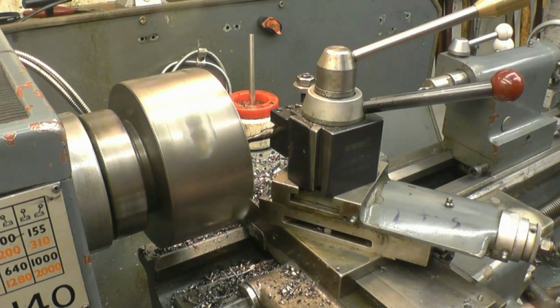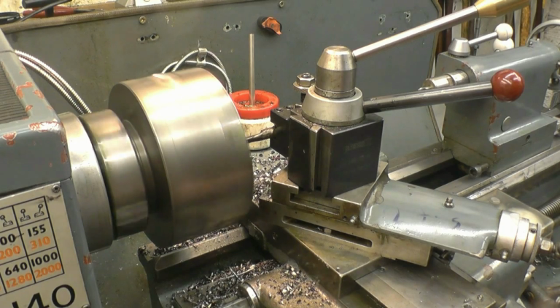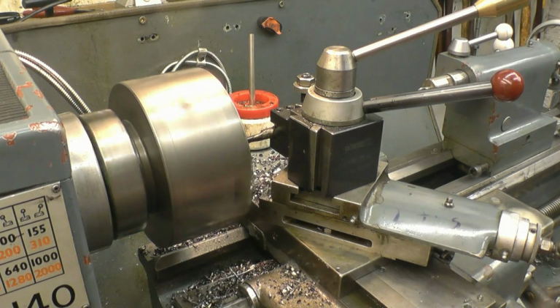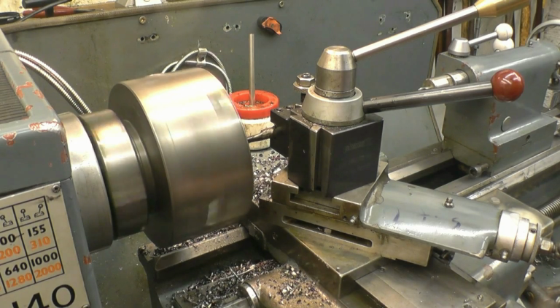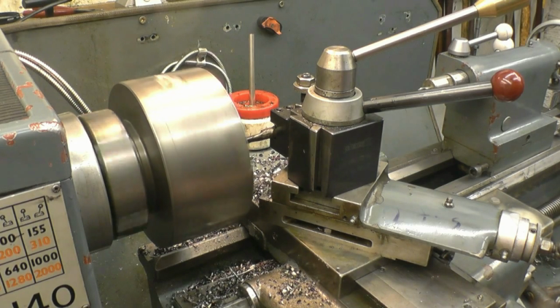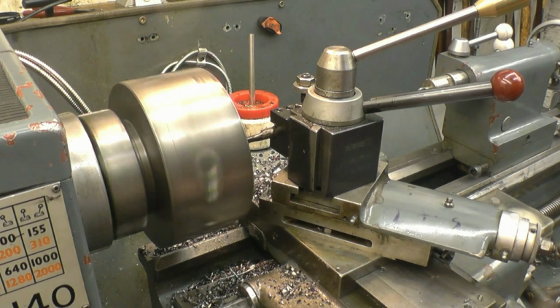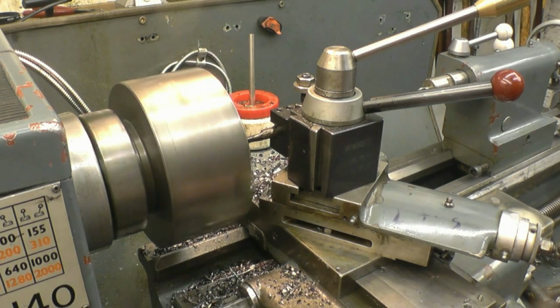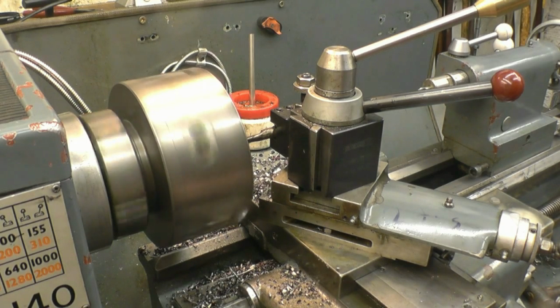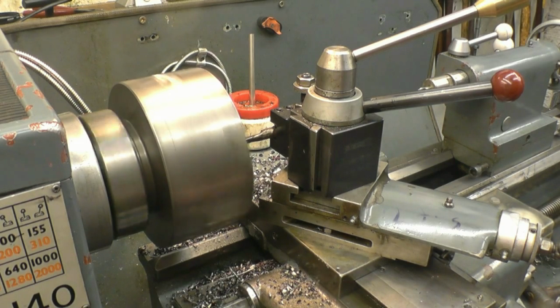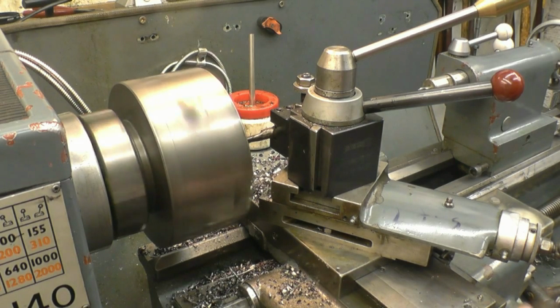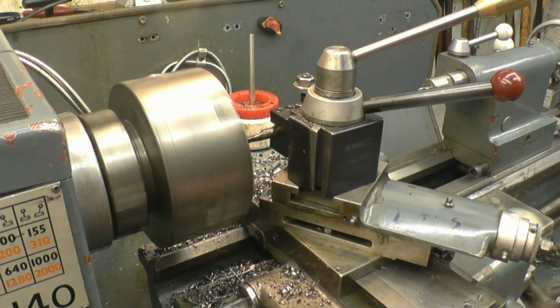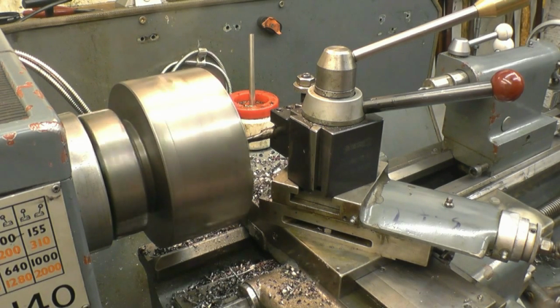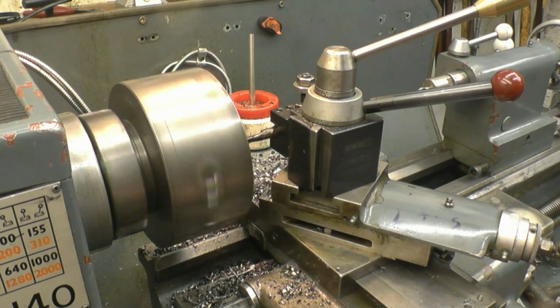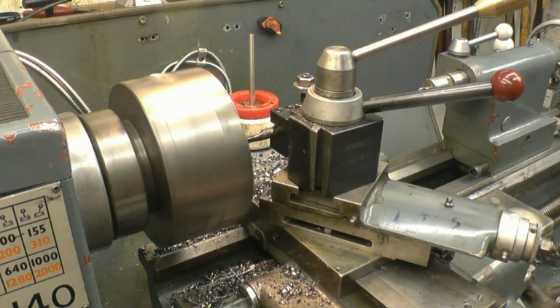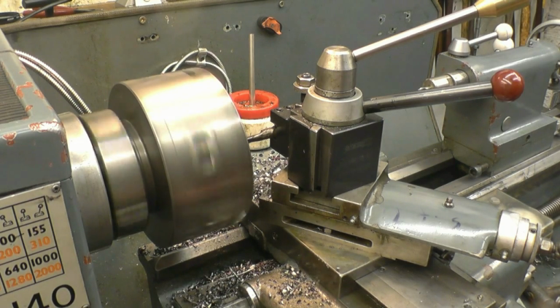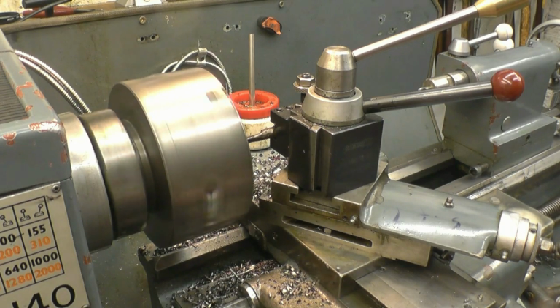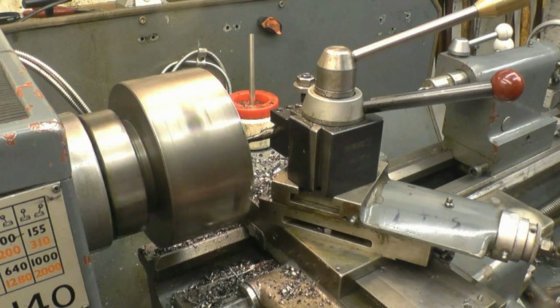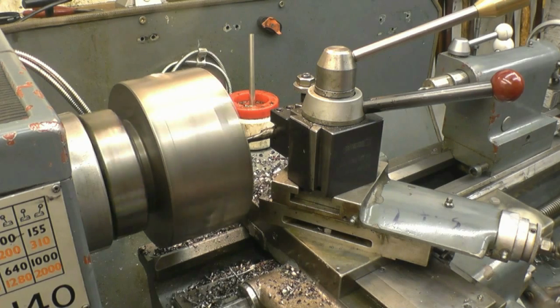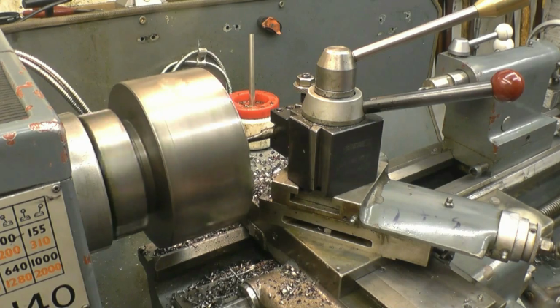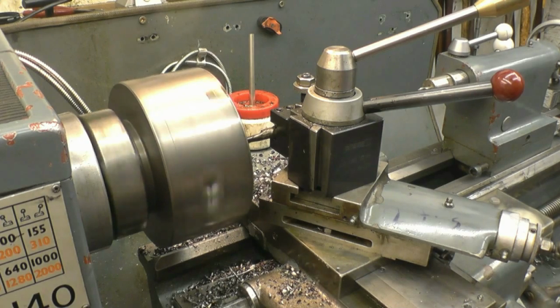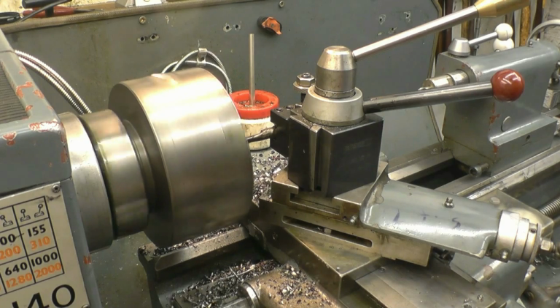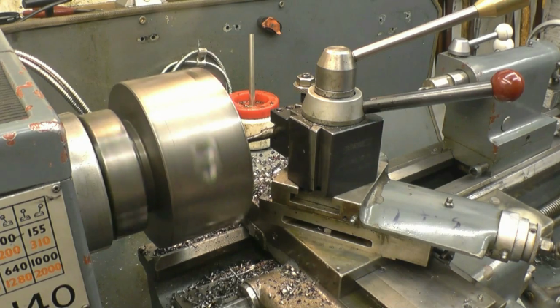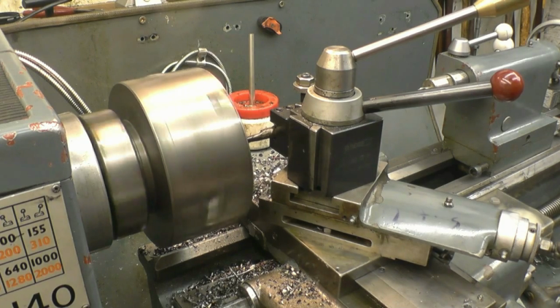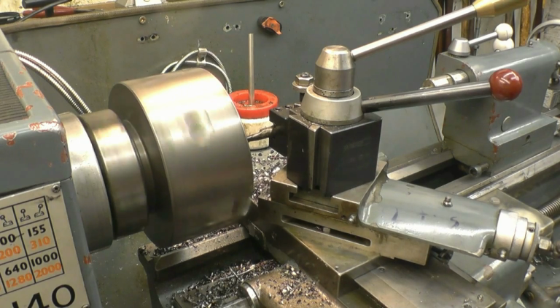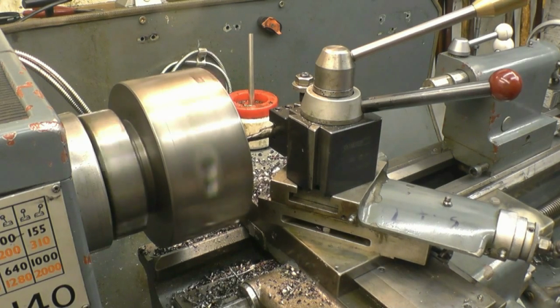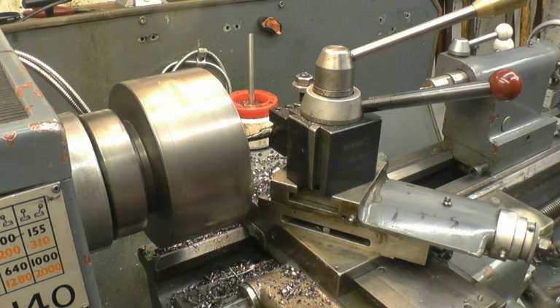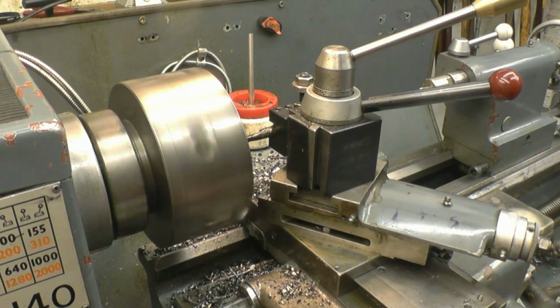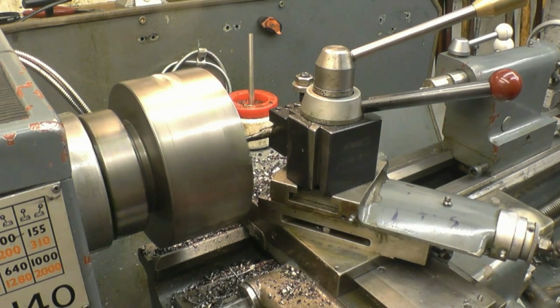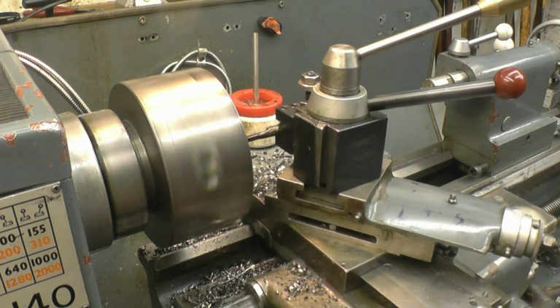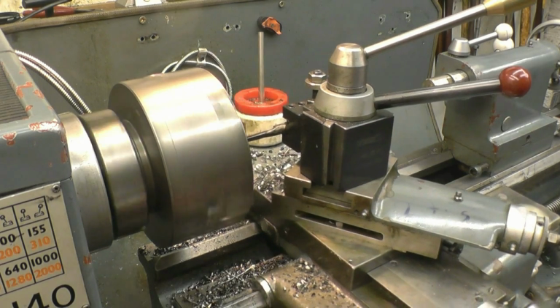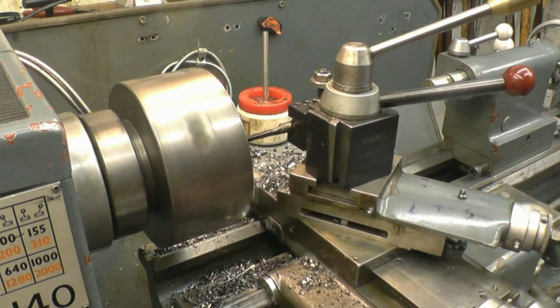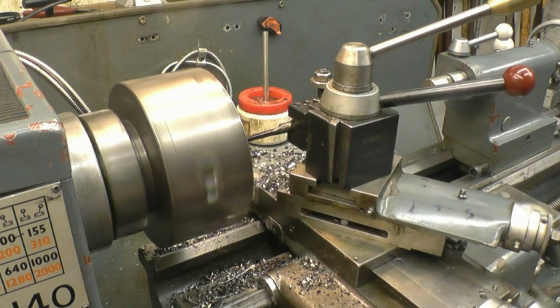Right, back to zero. This time we'll turn it in, back out, back to zero.